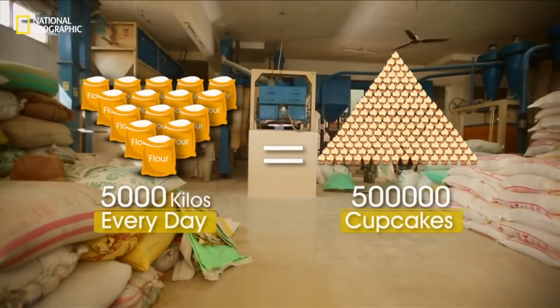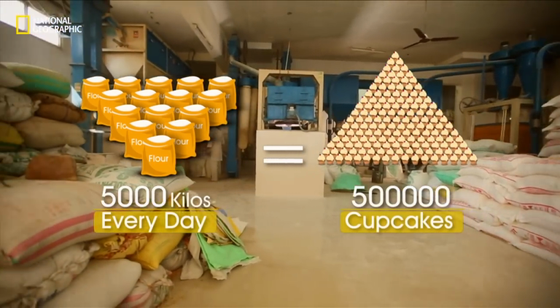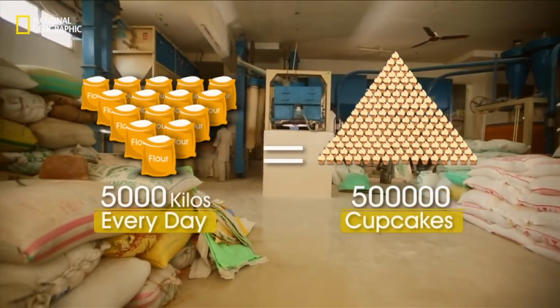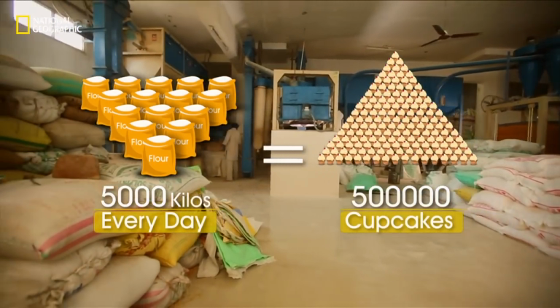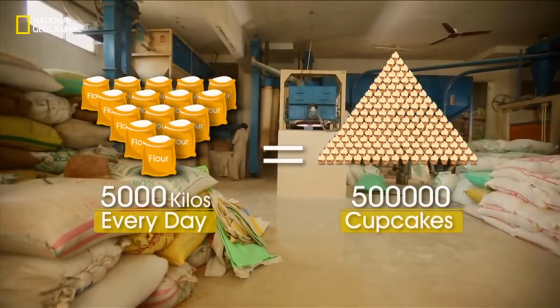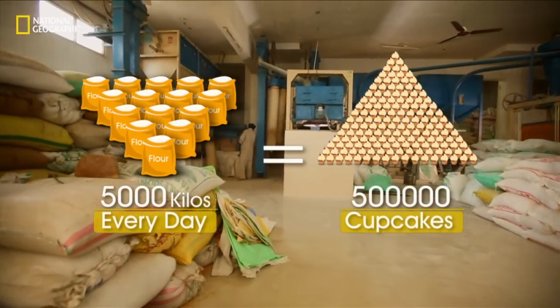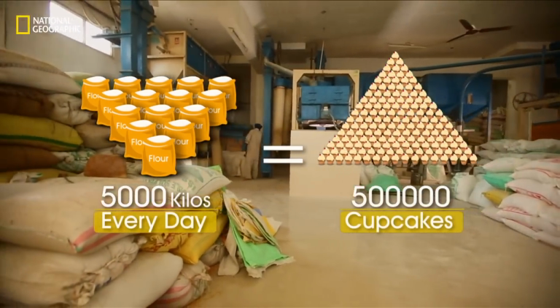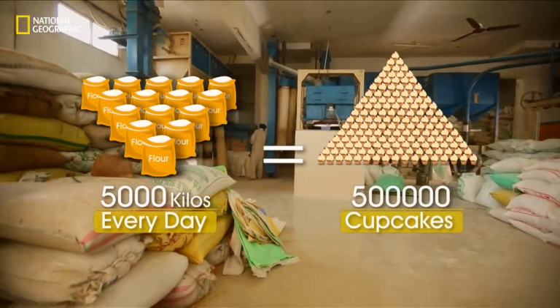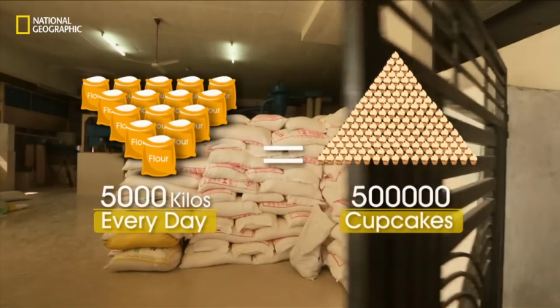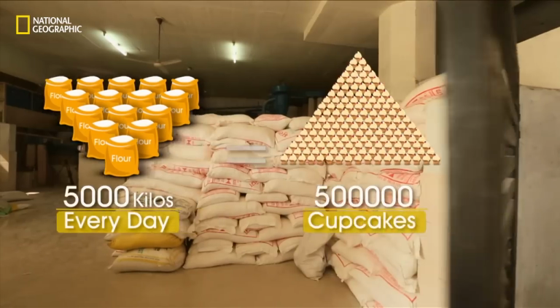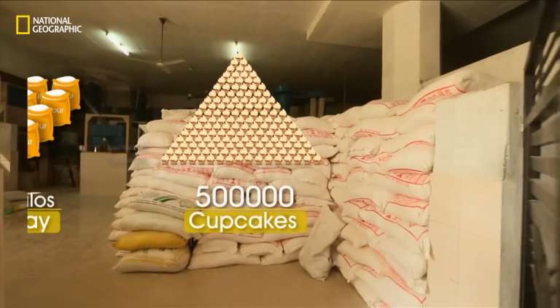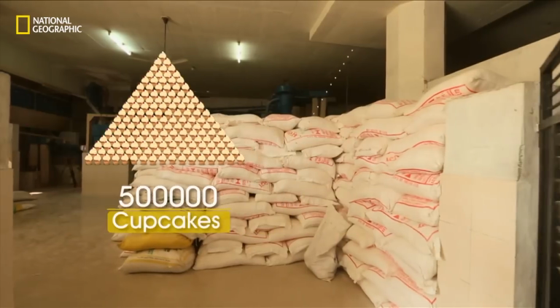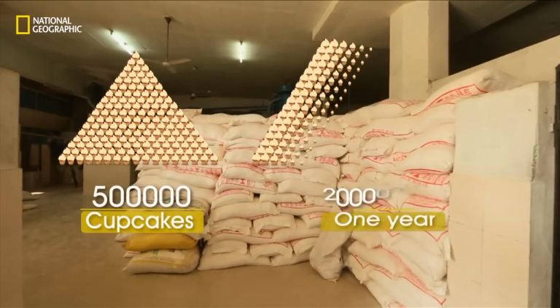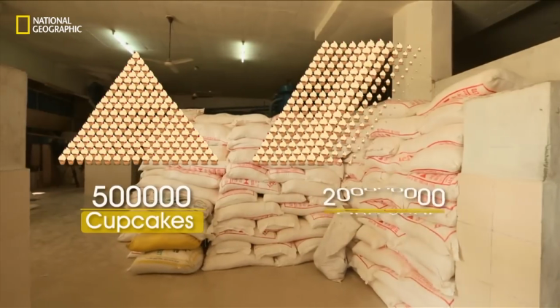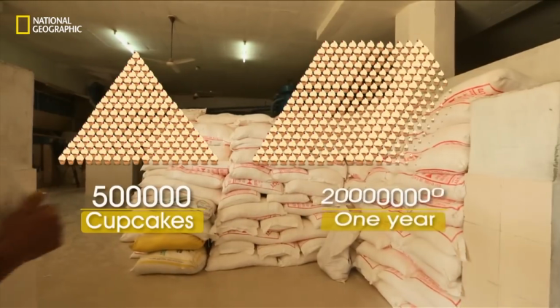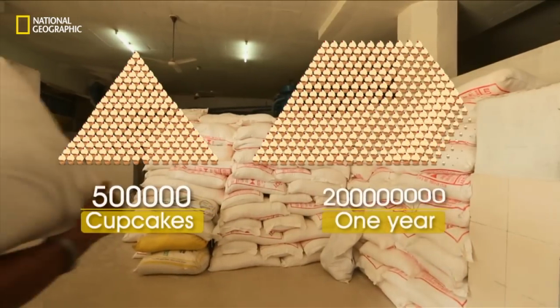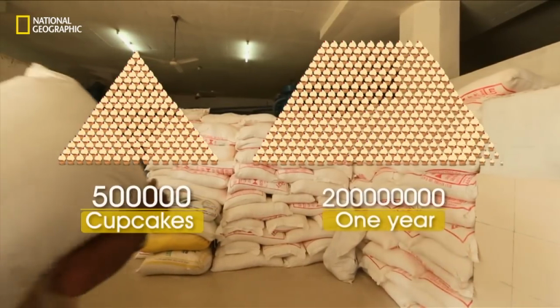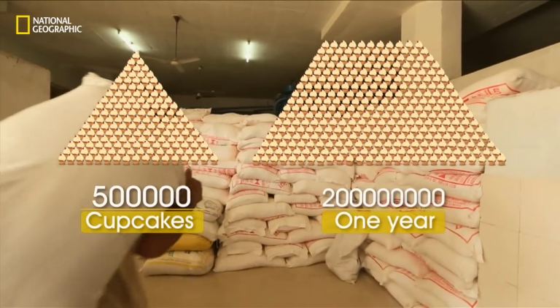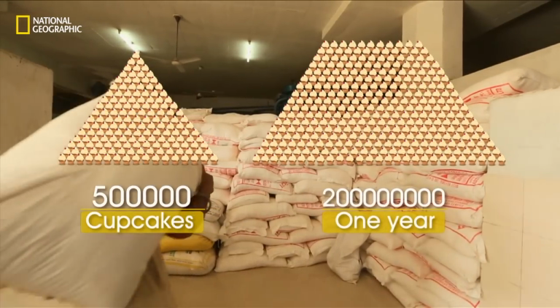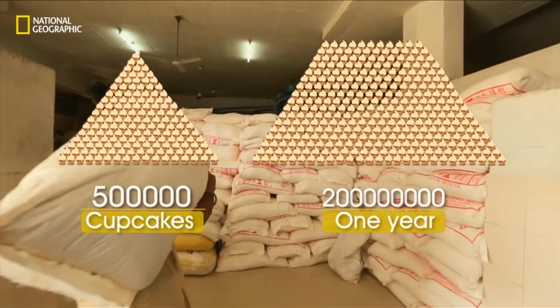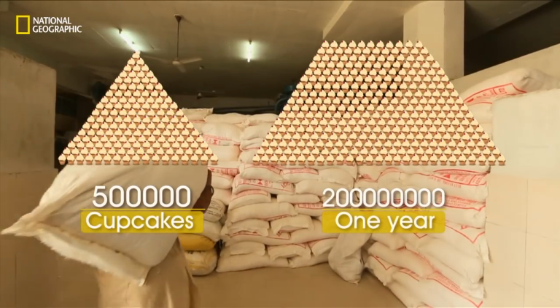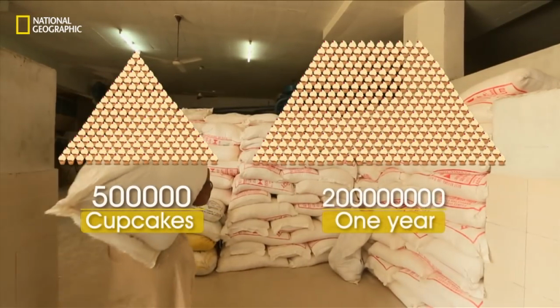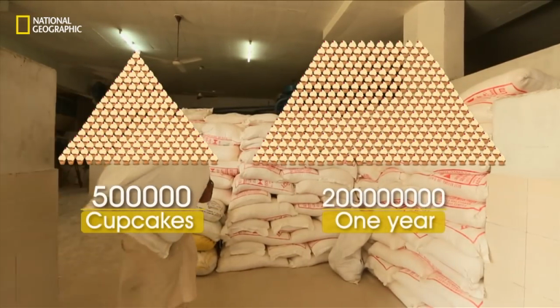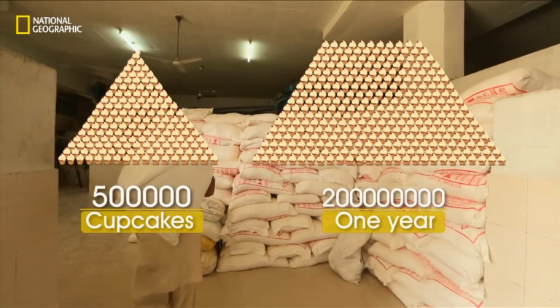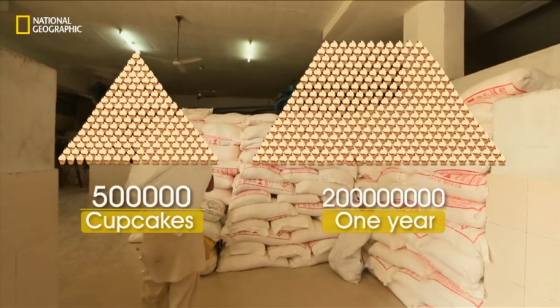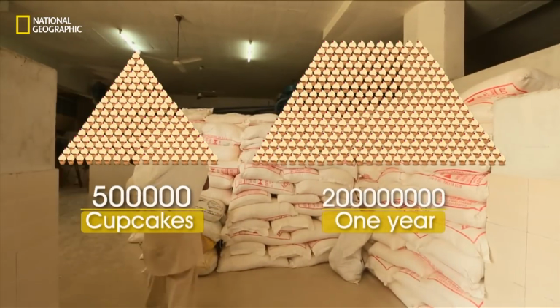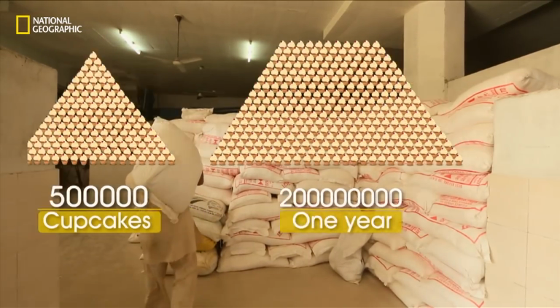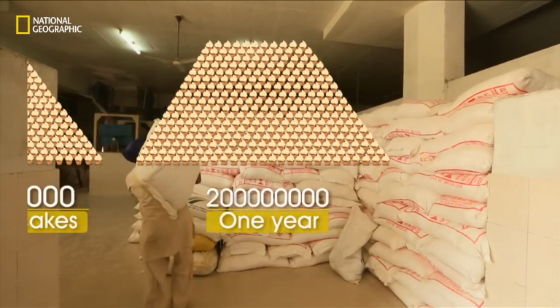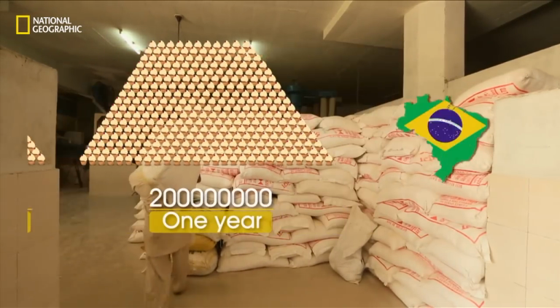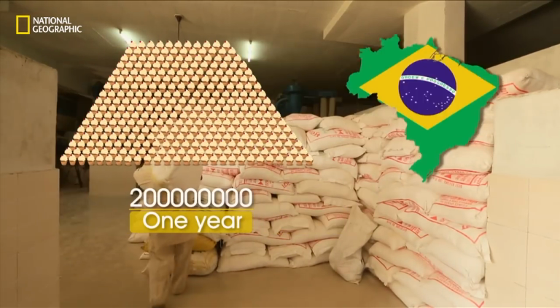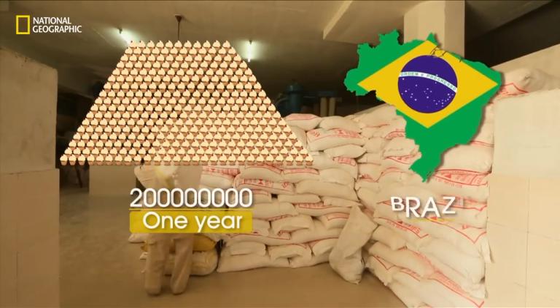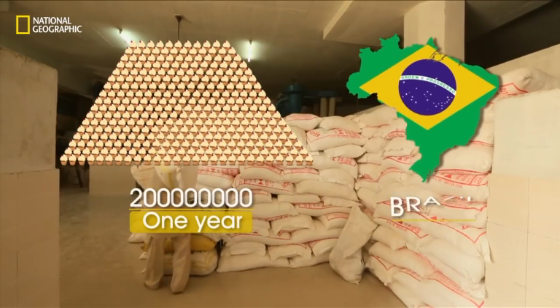Add that up, and it's 200 million cupcakes in a year — enough to feed the population of Brazil.